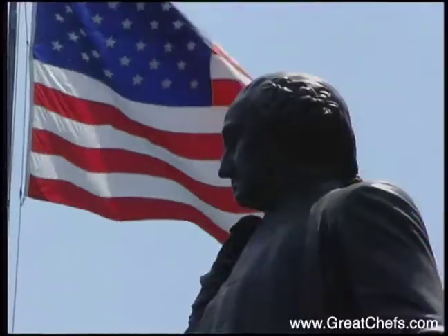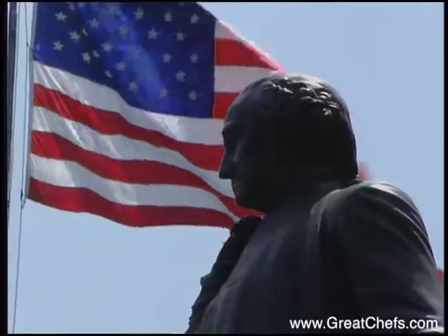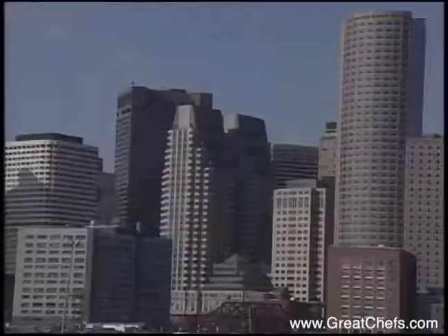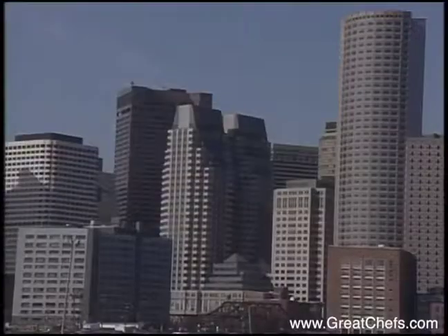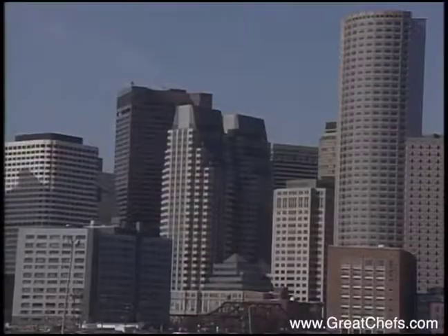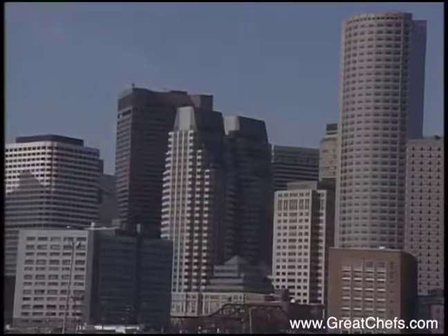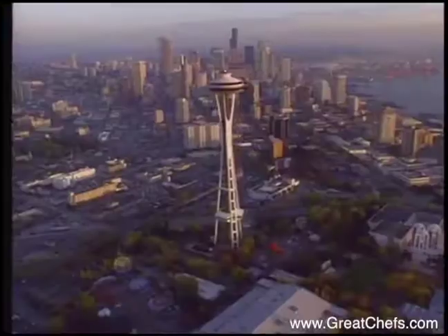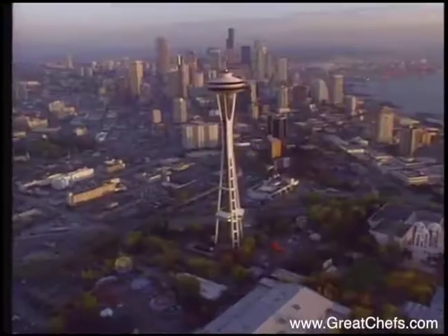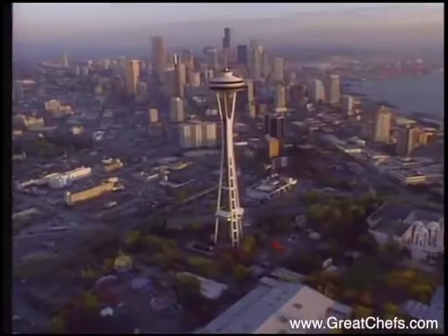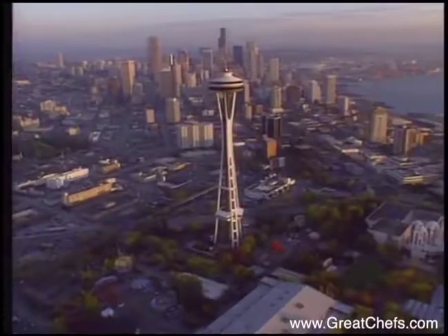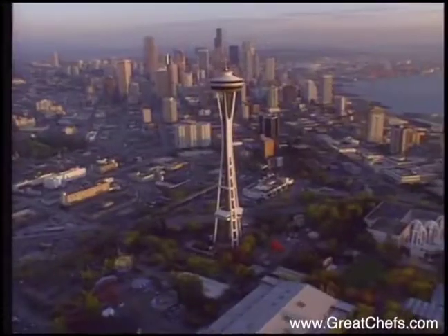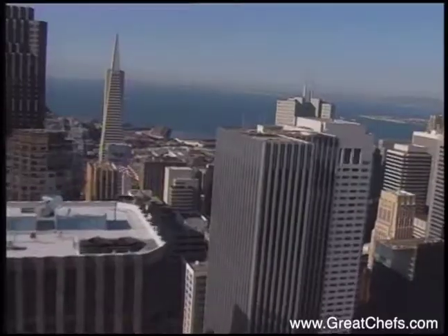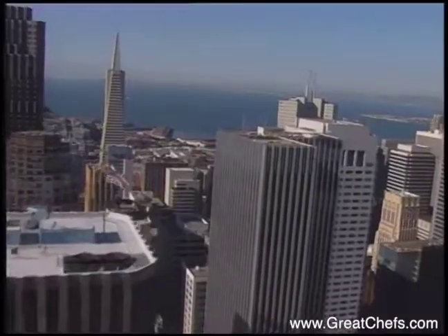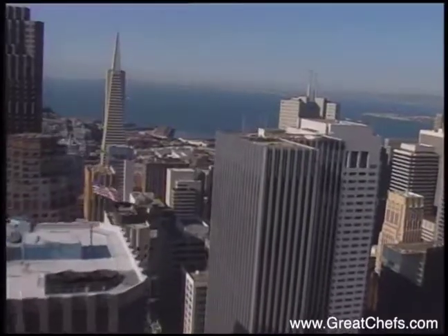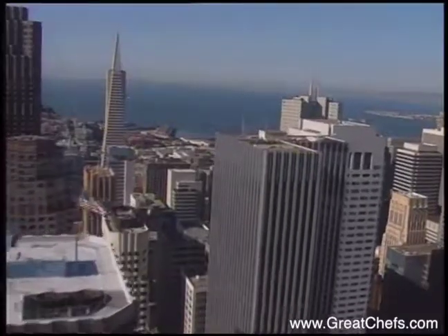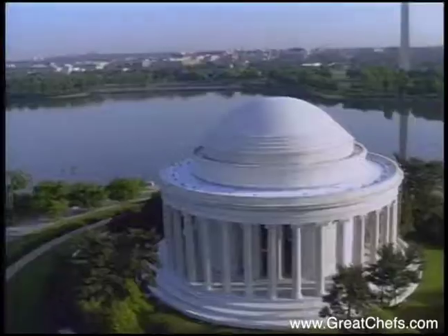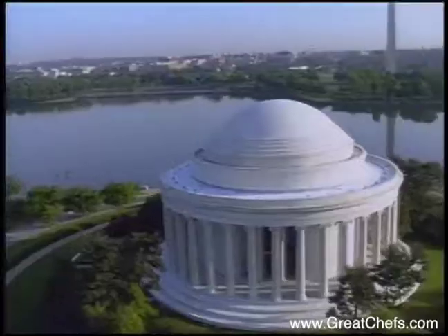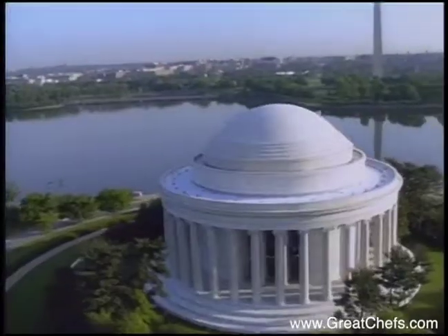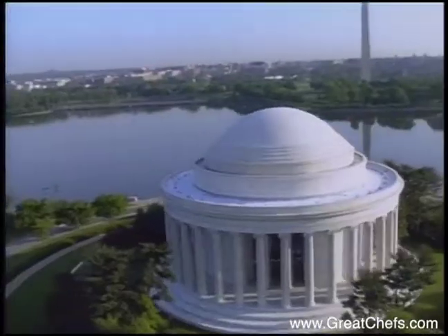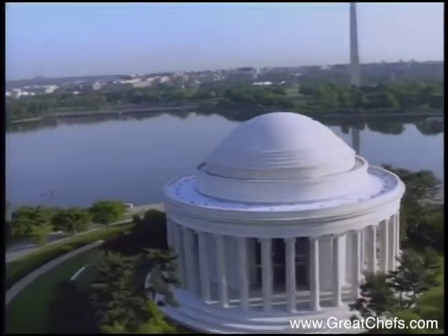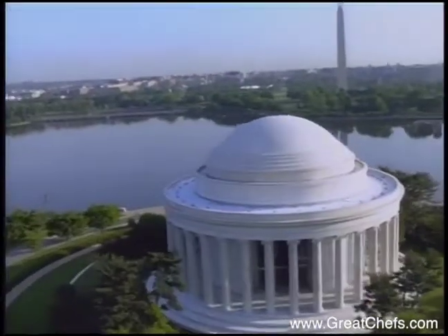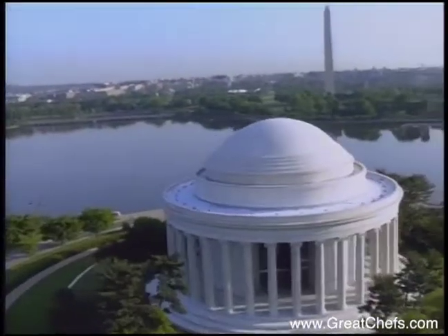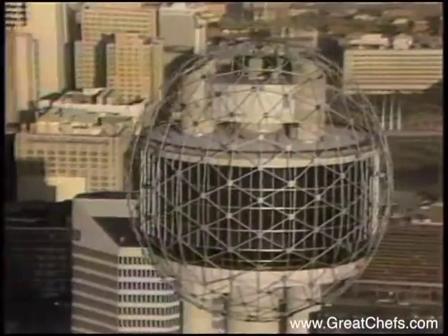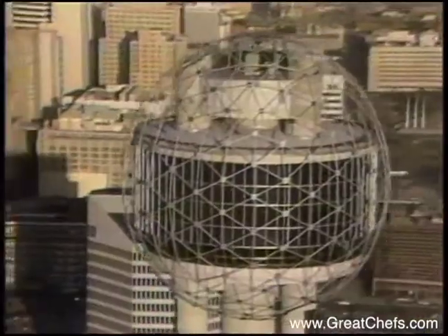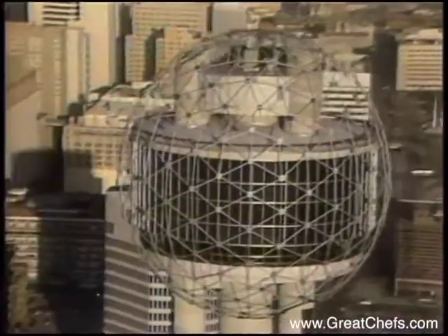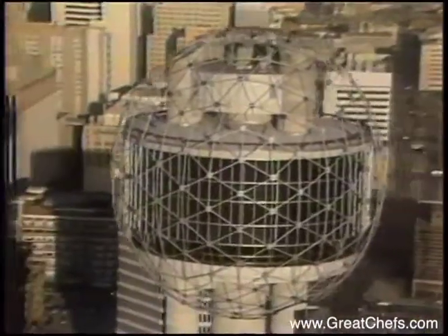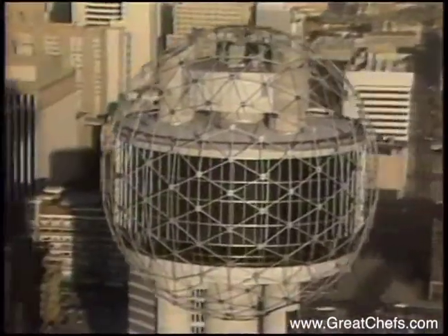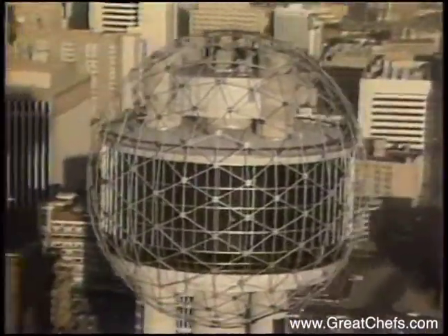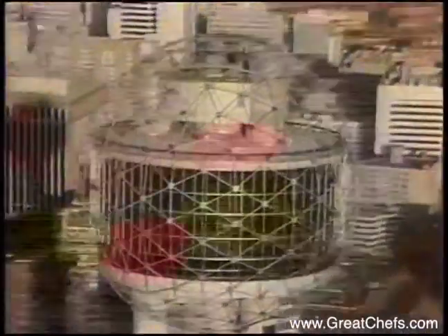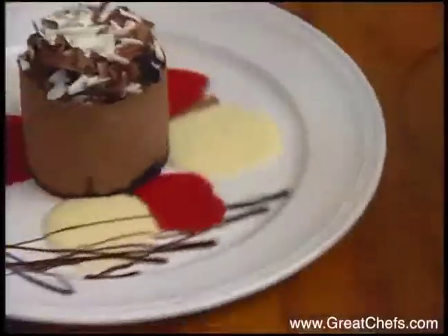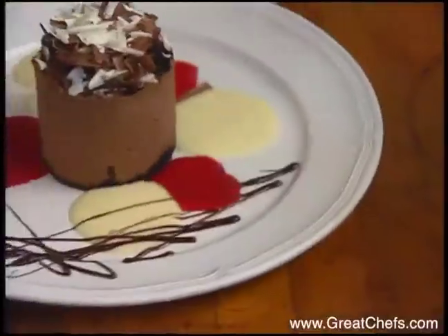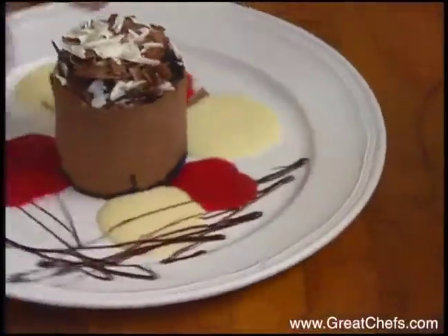Welcome to Great Chefs, a culinary tour of the United States featuring some of the country's finest chefs.